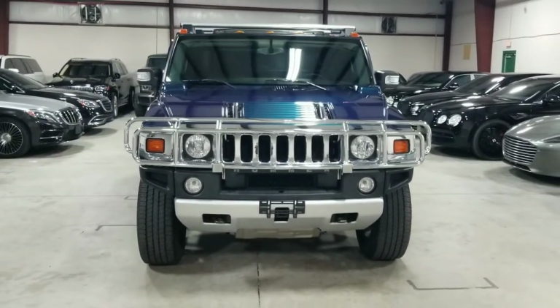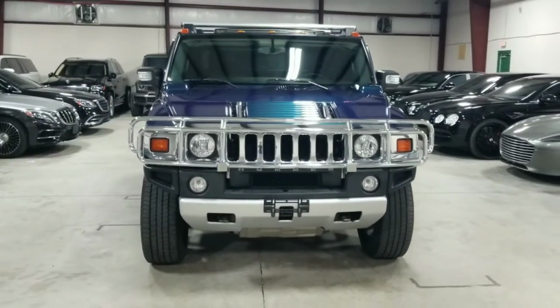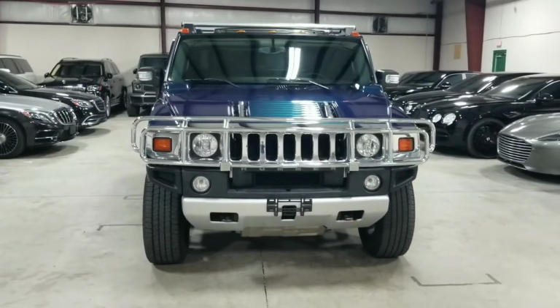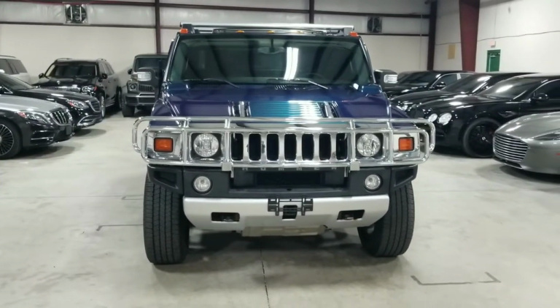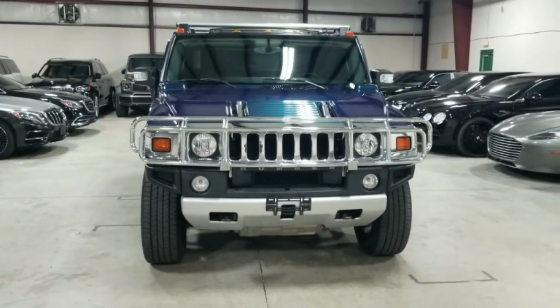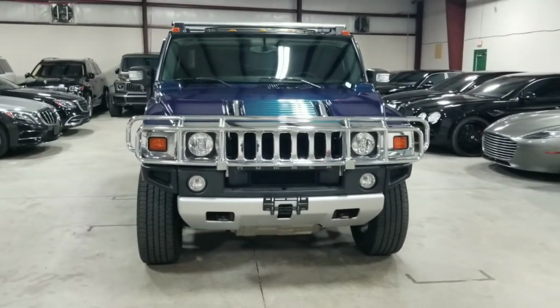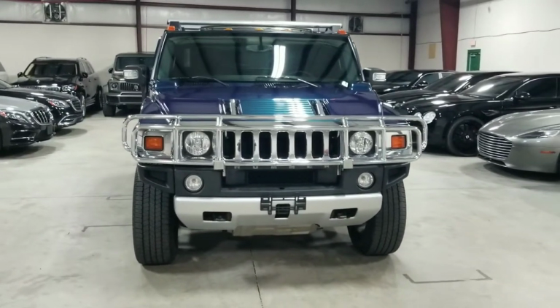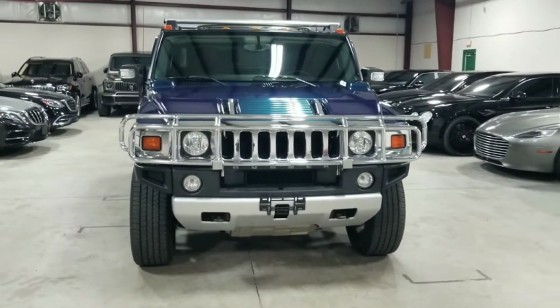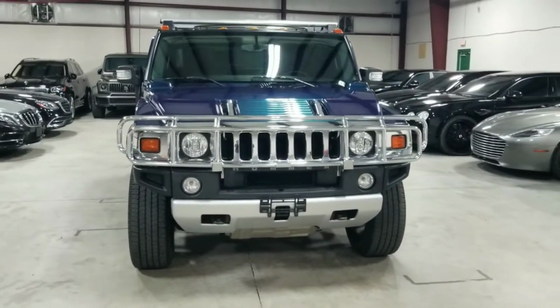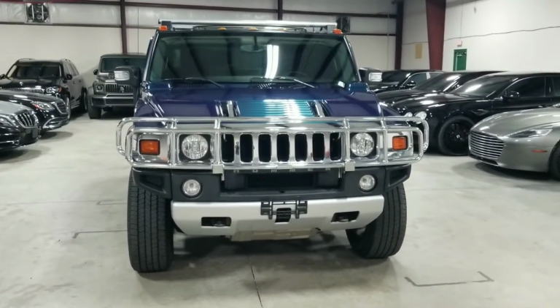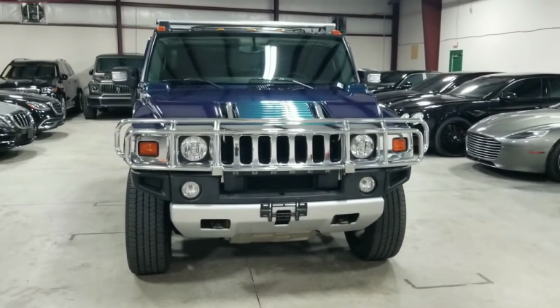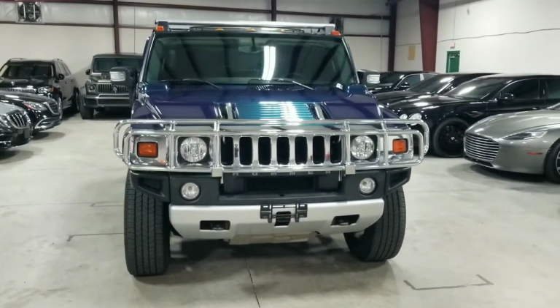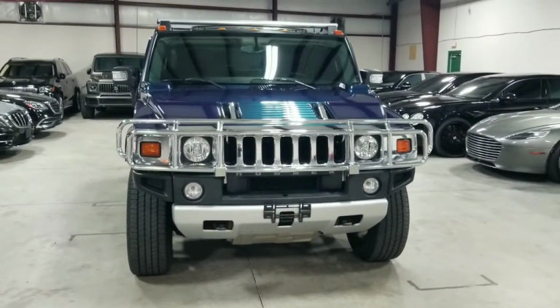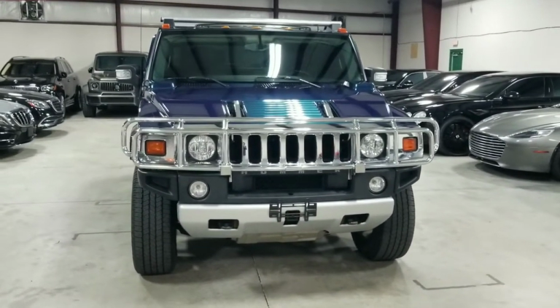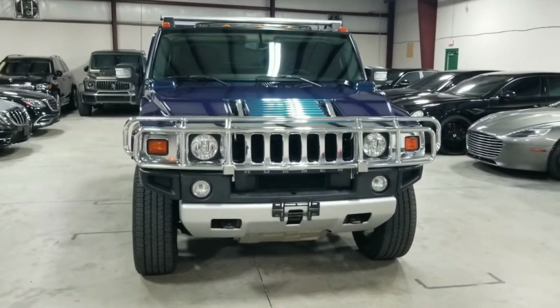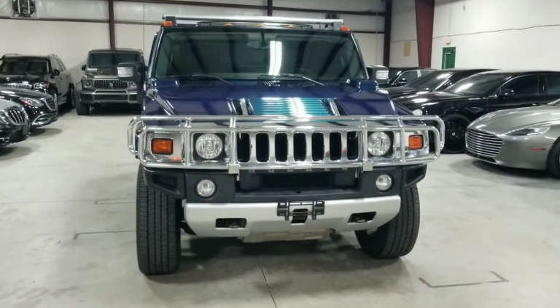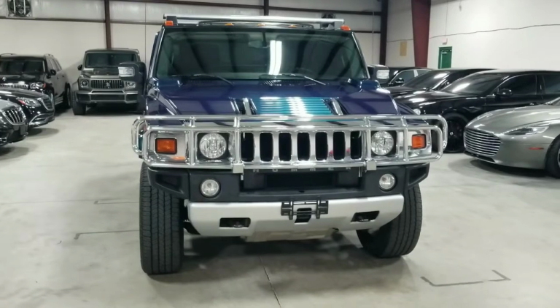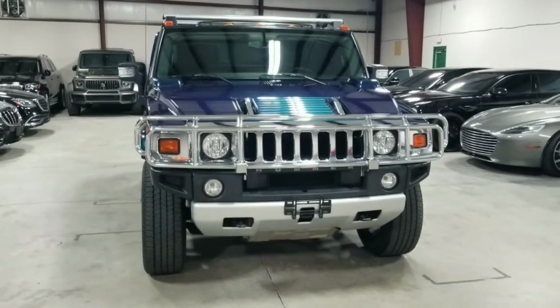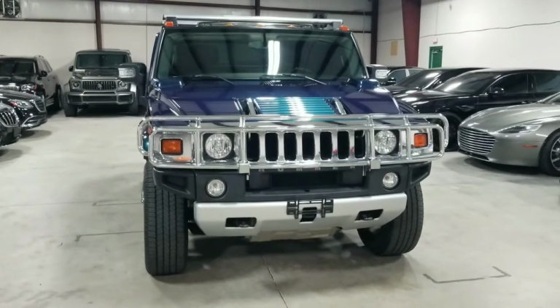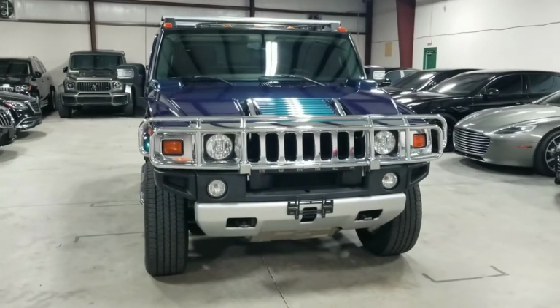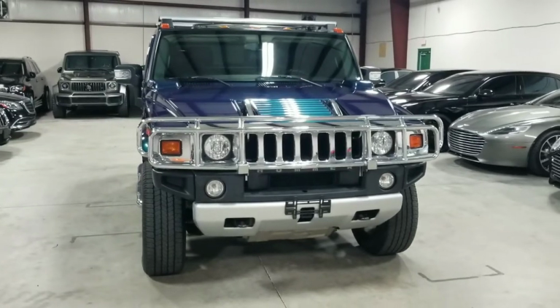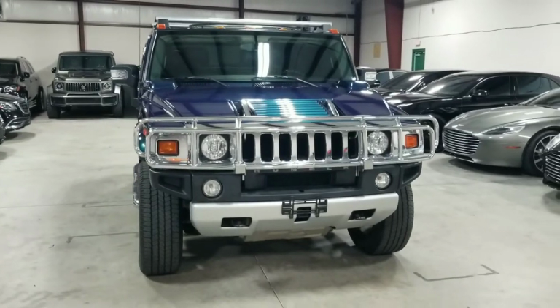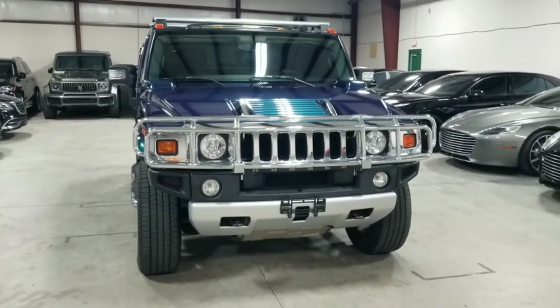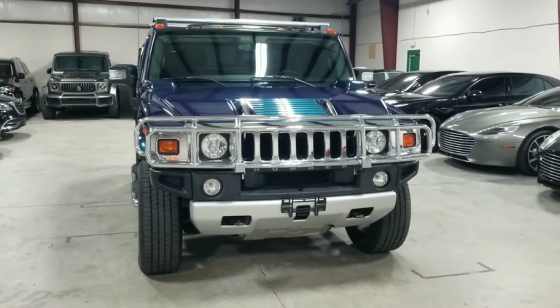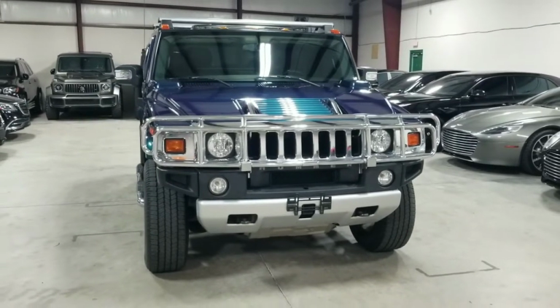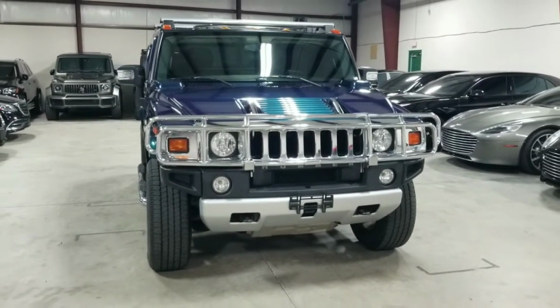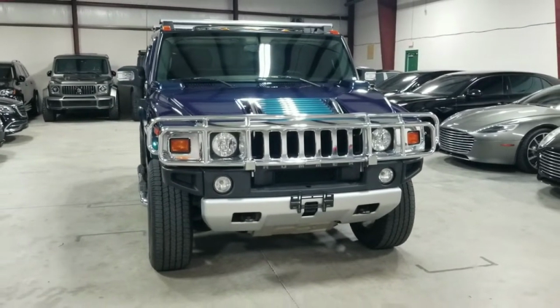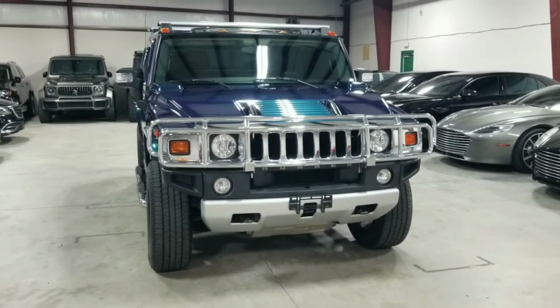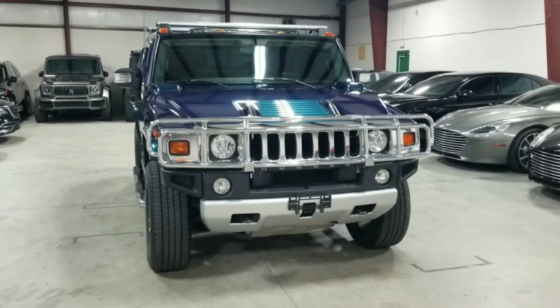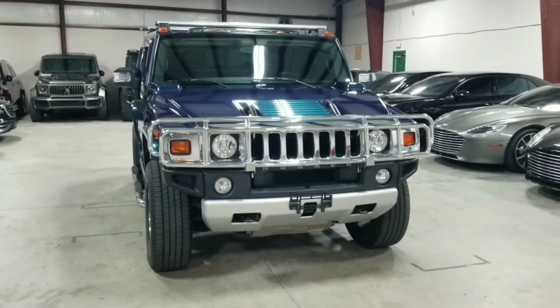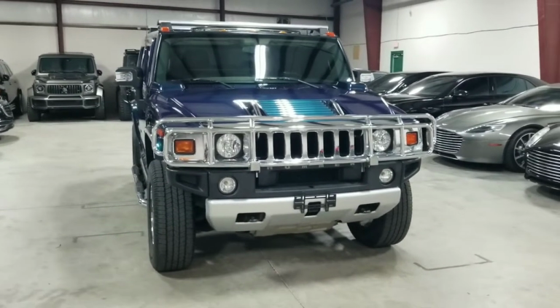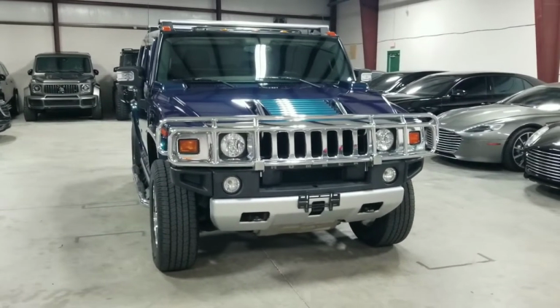This is the SUT model. SUT stands for Sport Utility Truck, meaning this Hummer does have the pickup bed in the back.